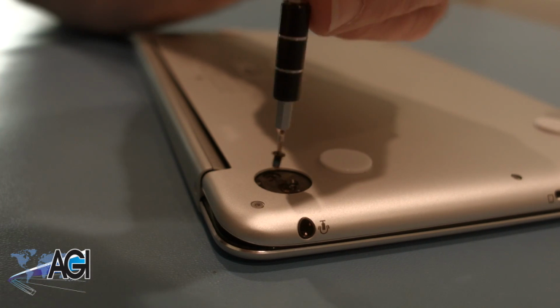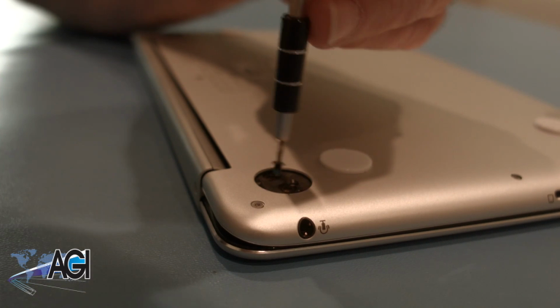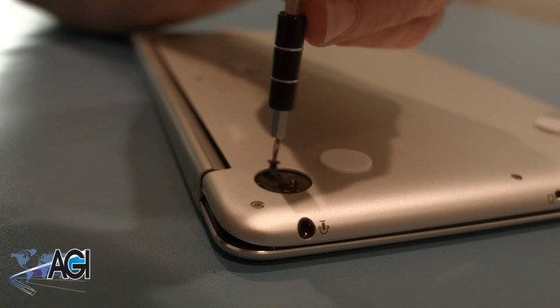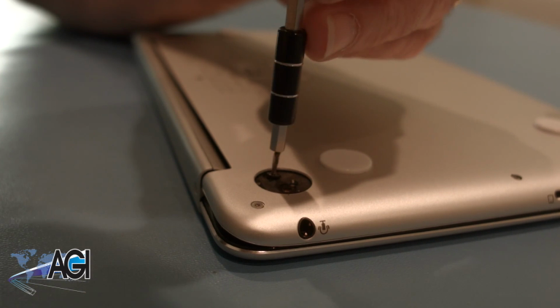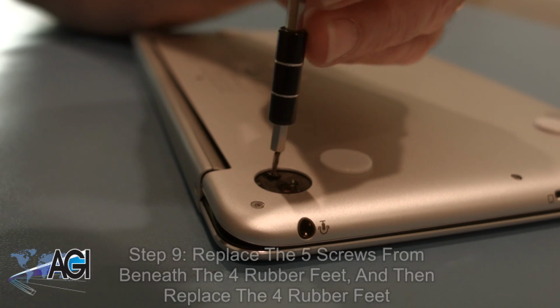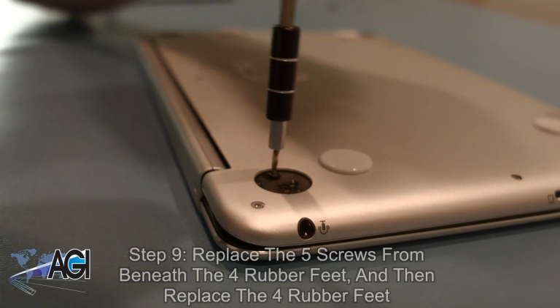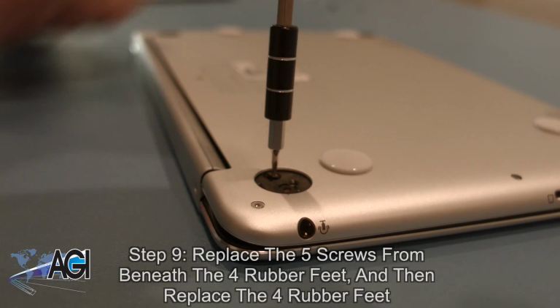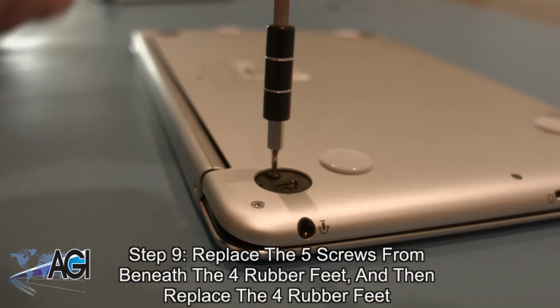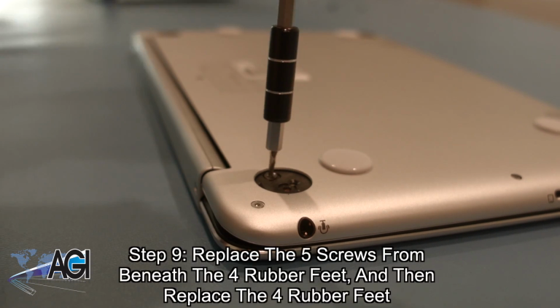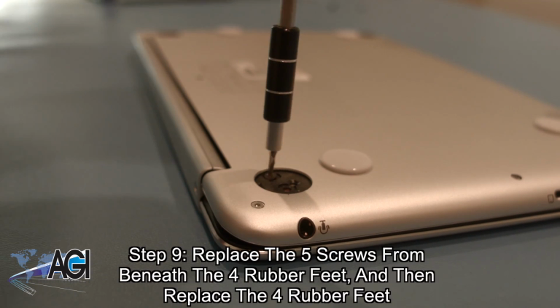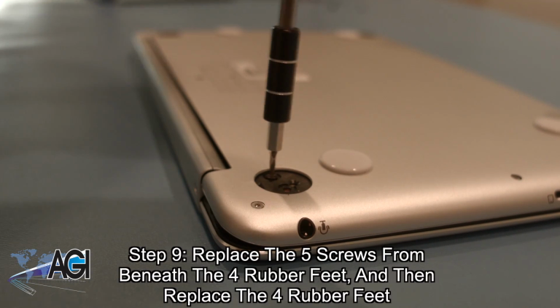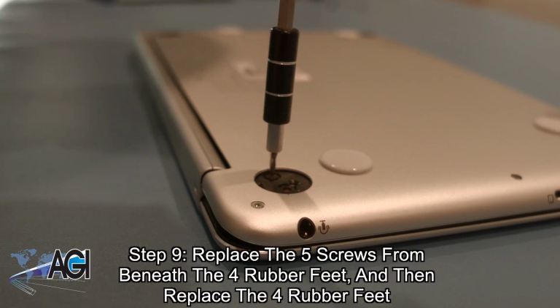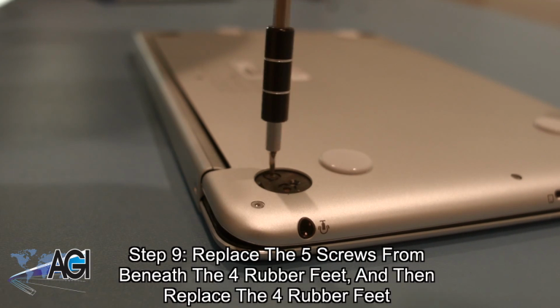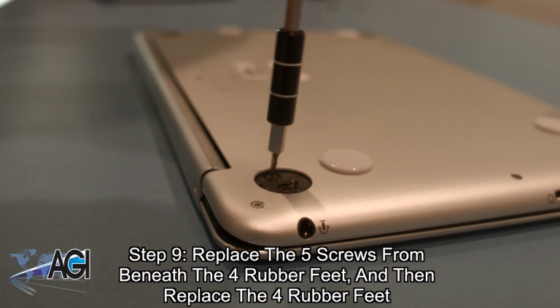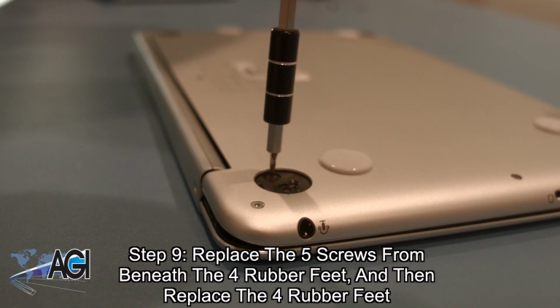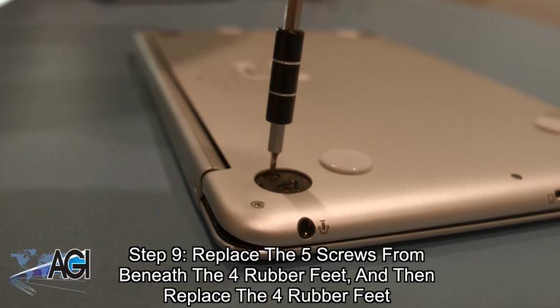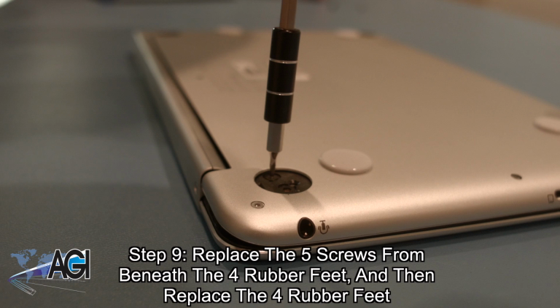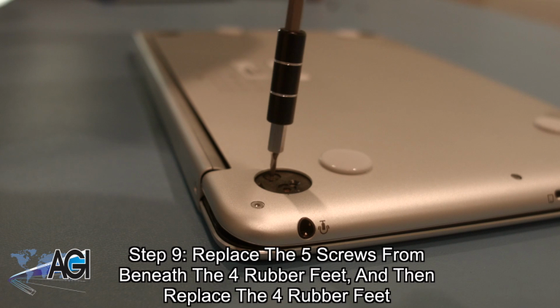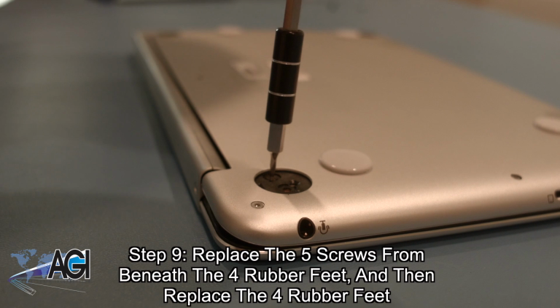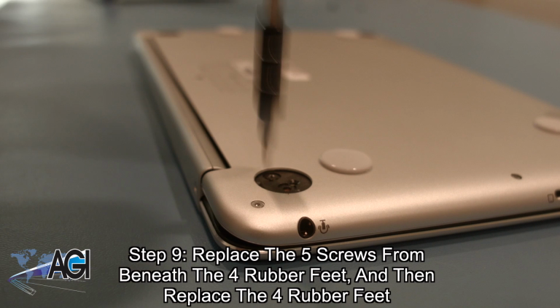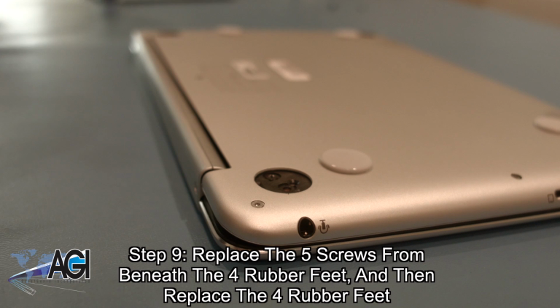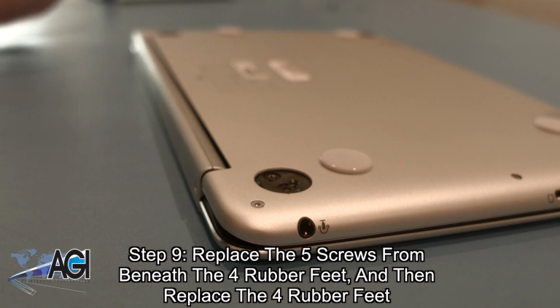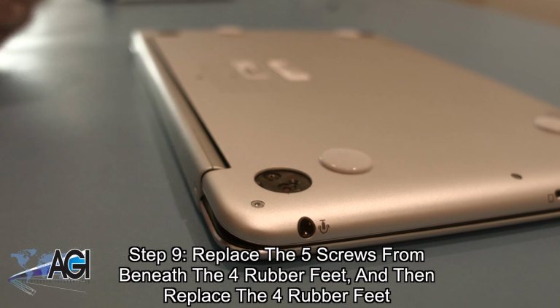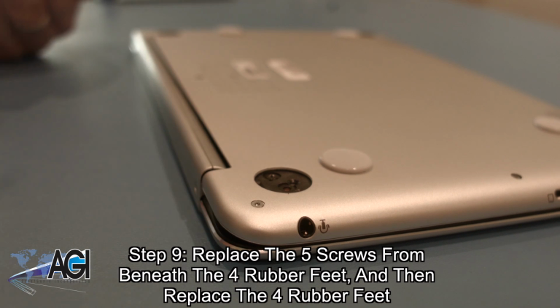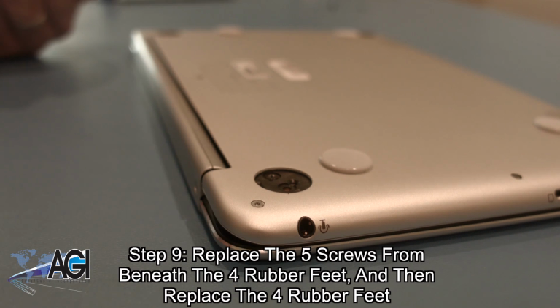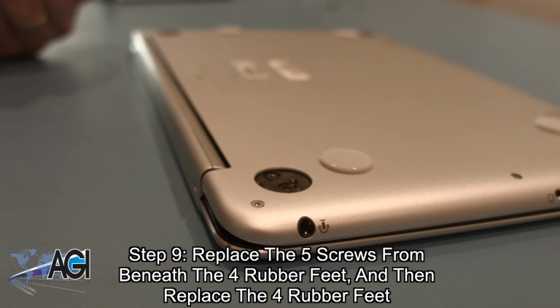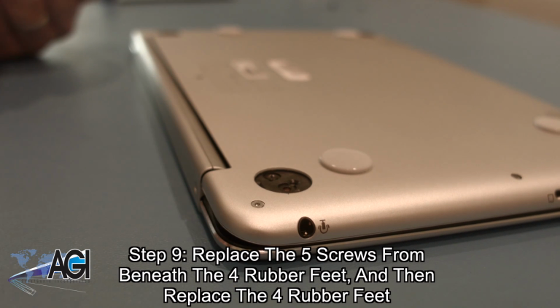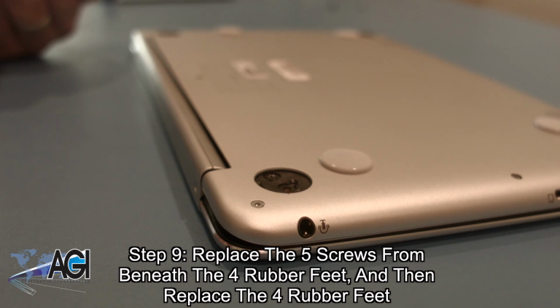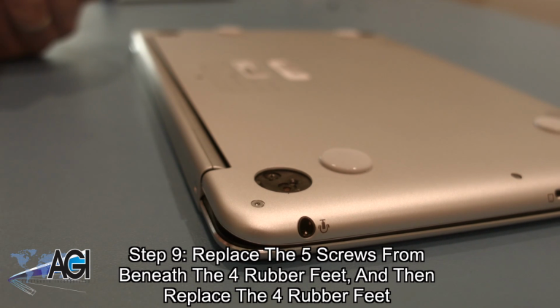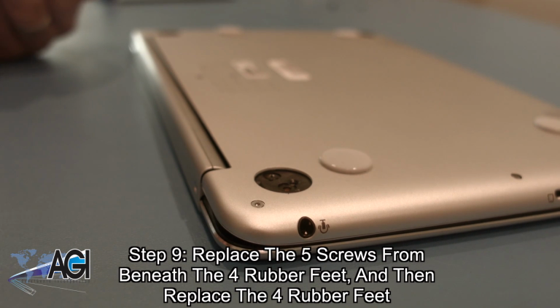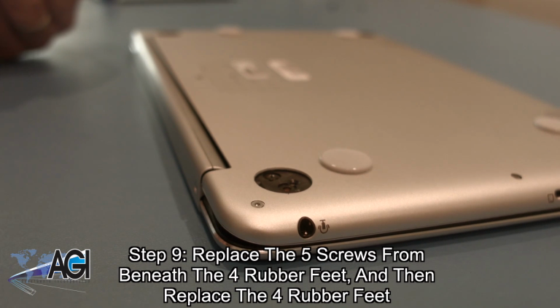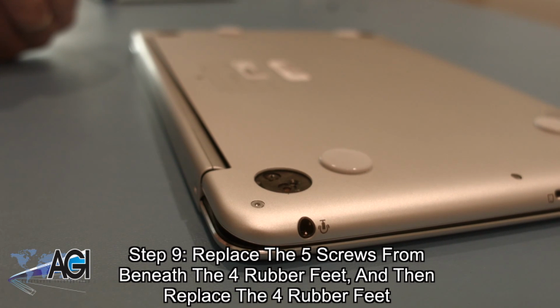The final step will be to replace the five screws from beneath the rubber feet on the bottom cover and then replace the four rubber feet.